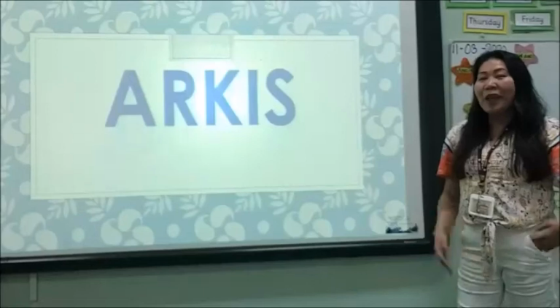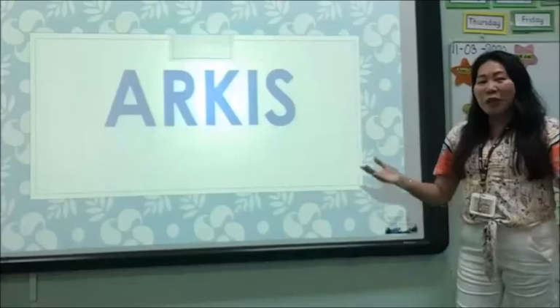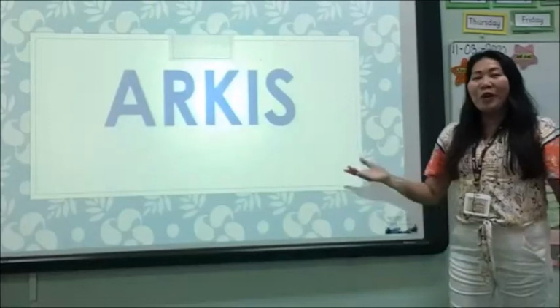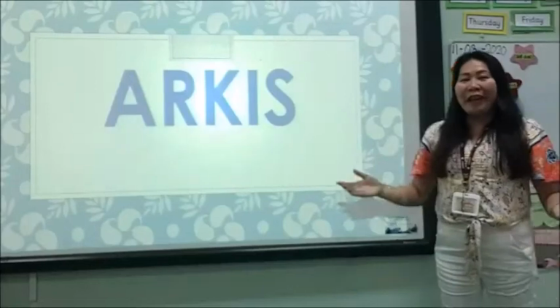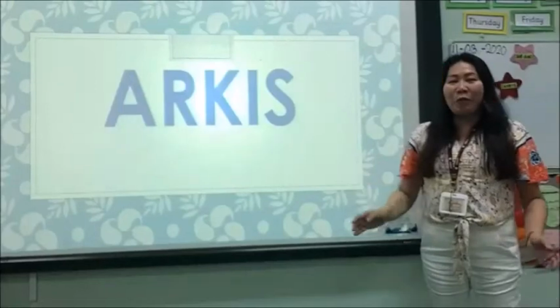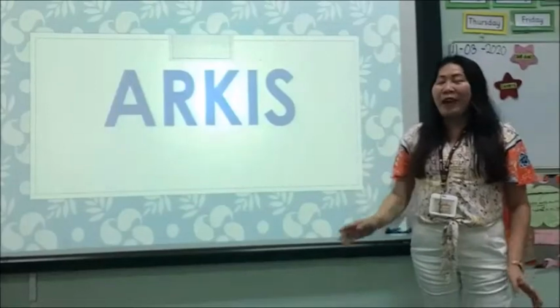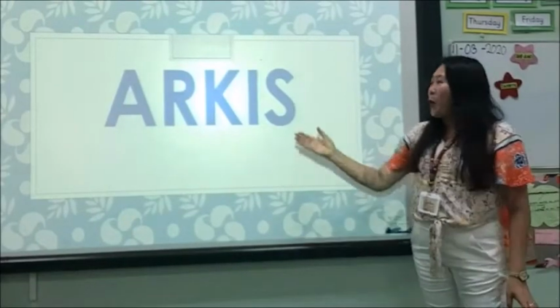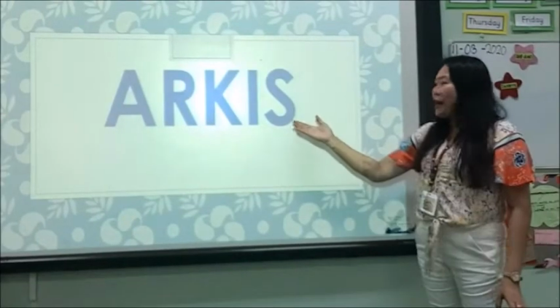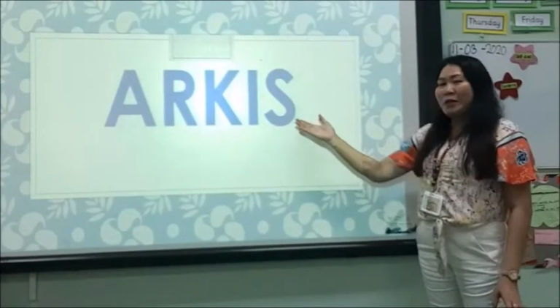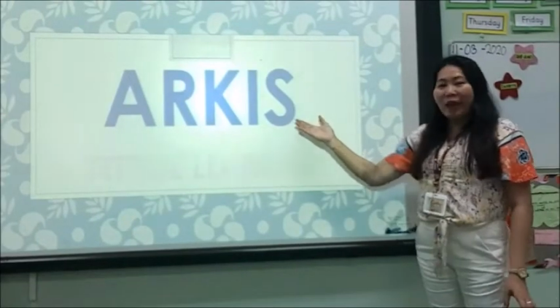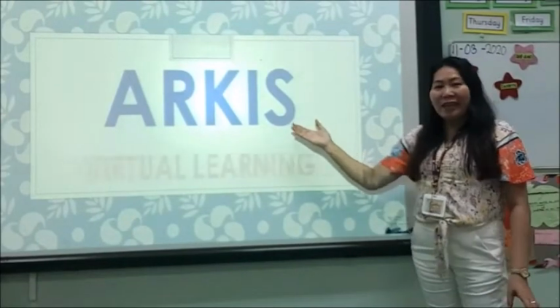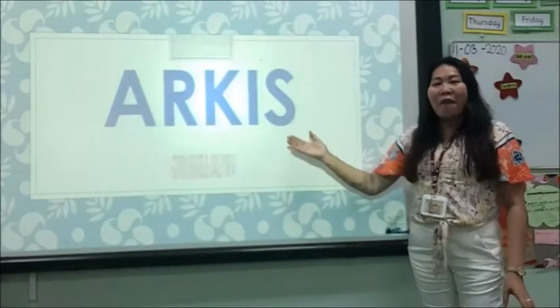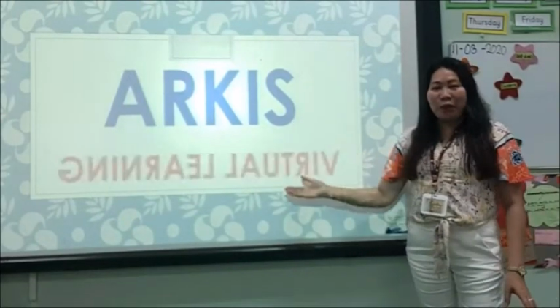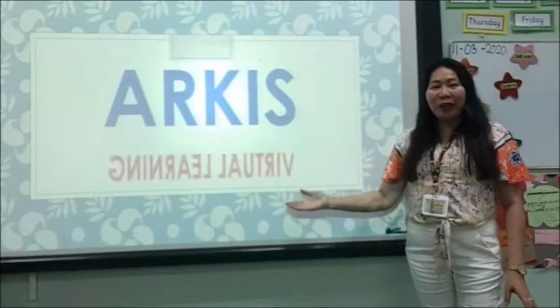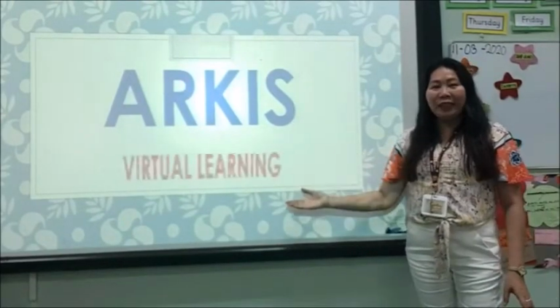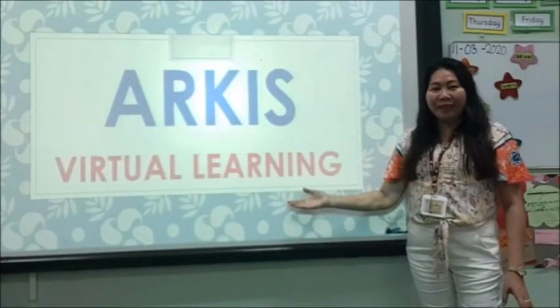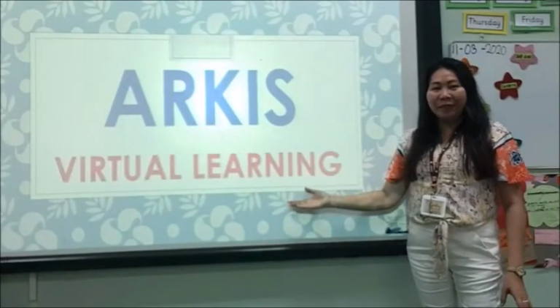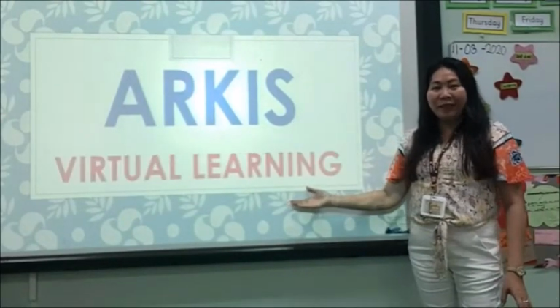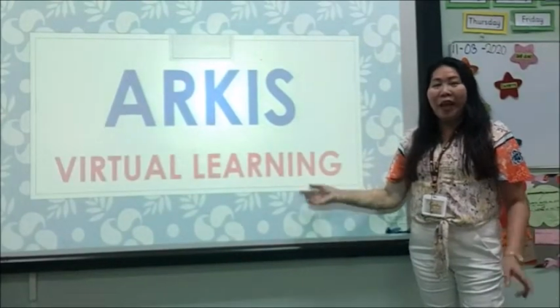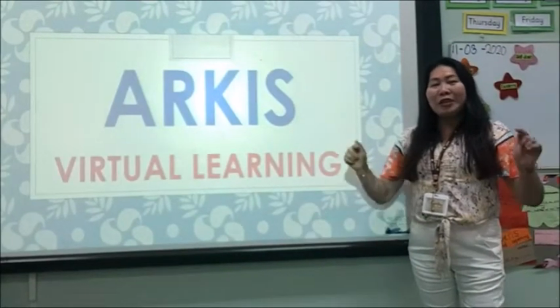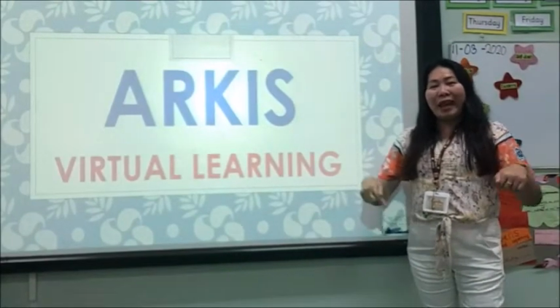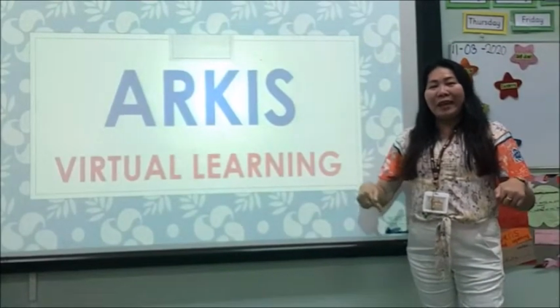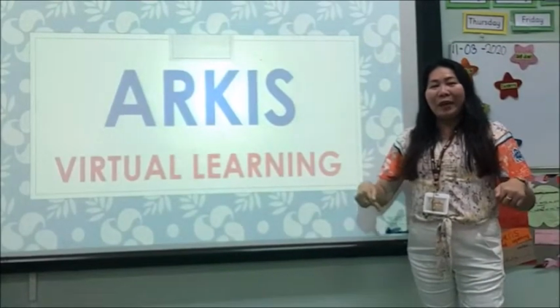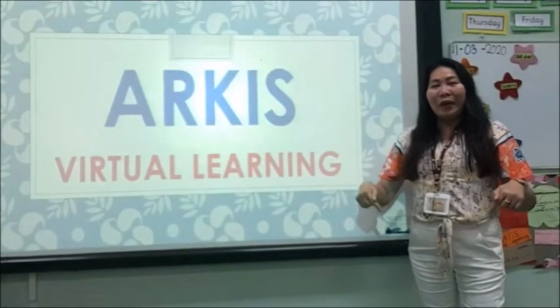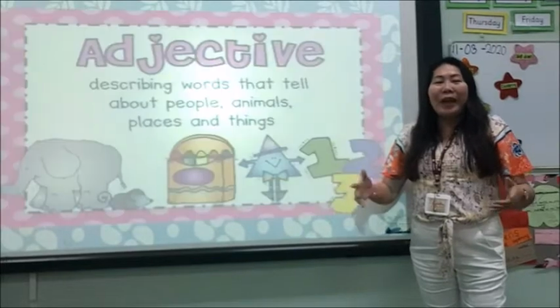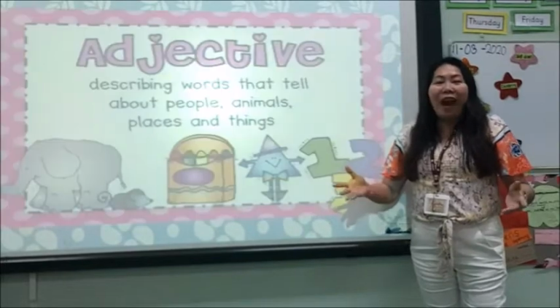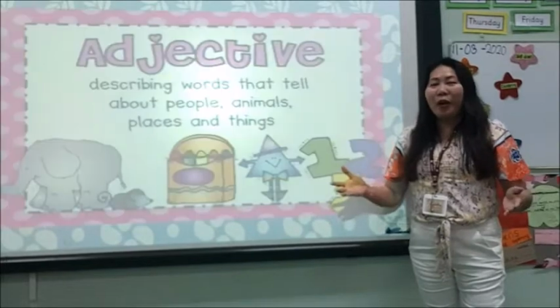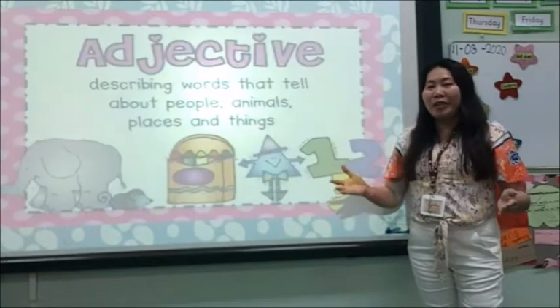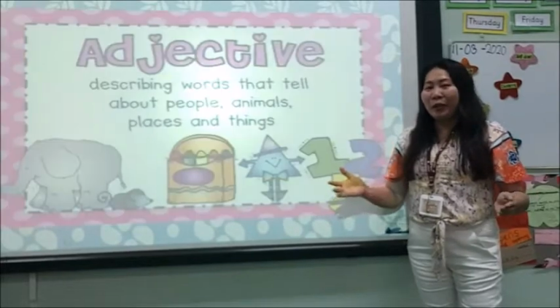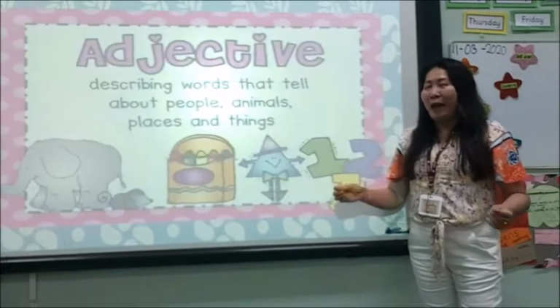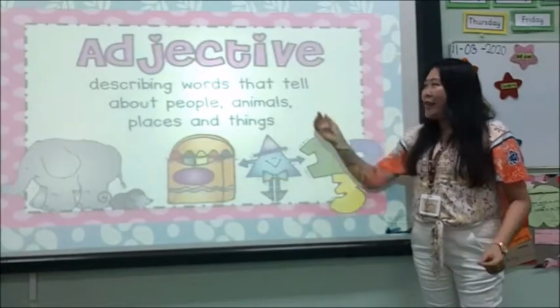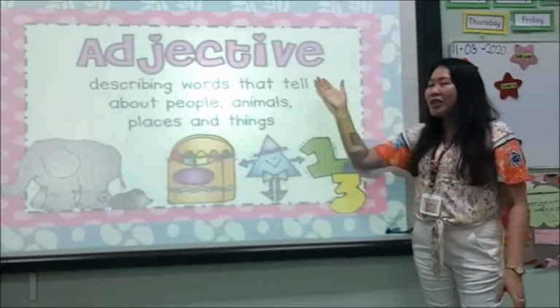Good morning everyone. Welcome to Arcus Virtual Learning. Today we are going to learn about adjectives.